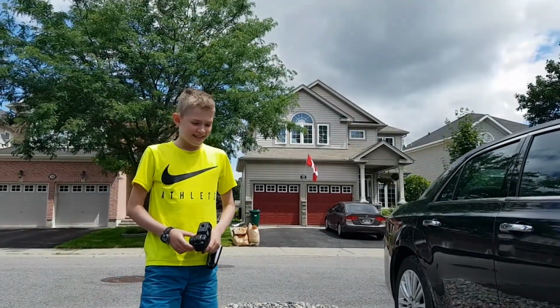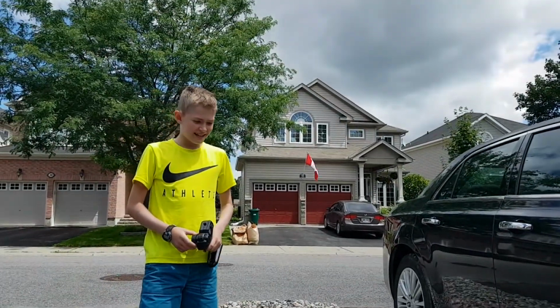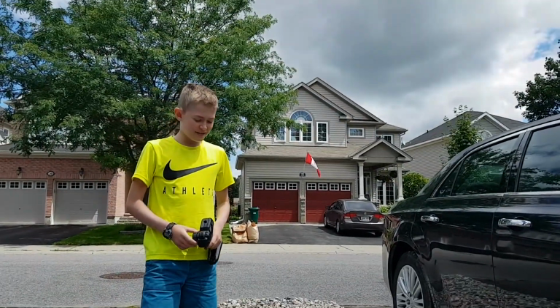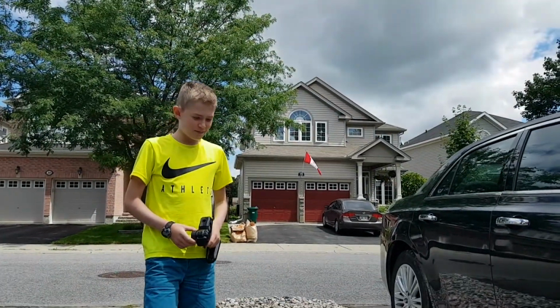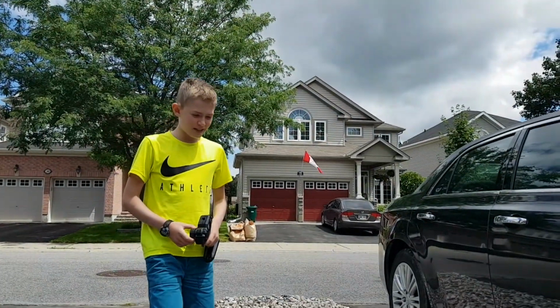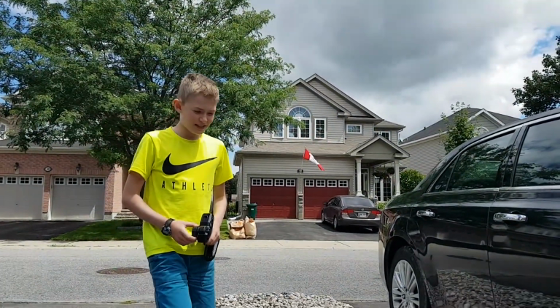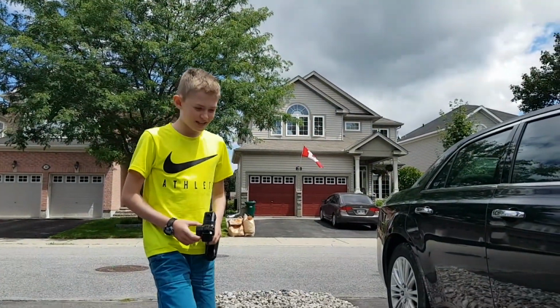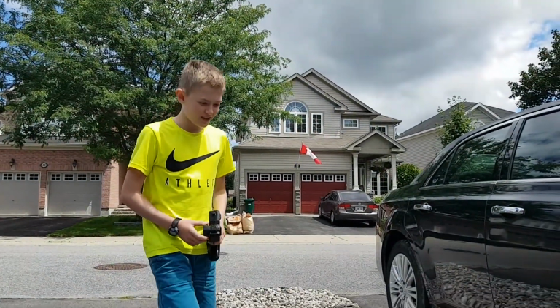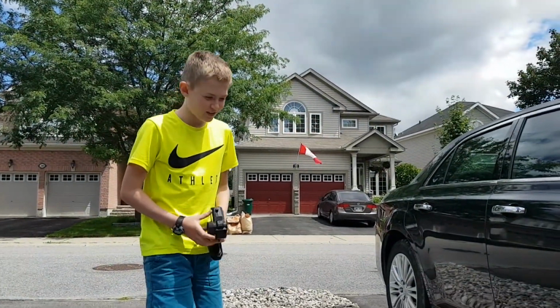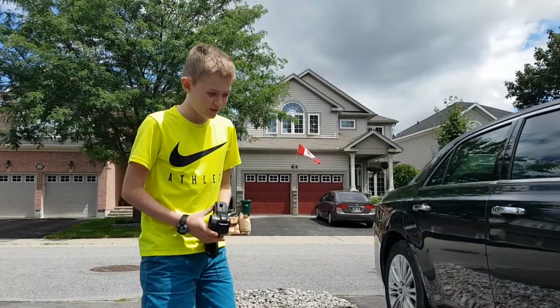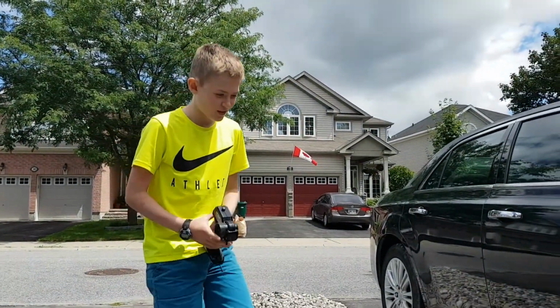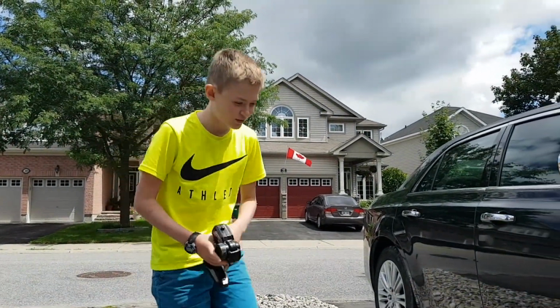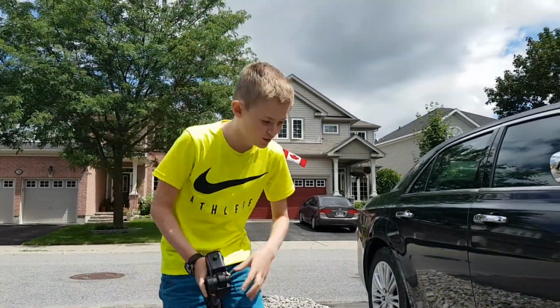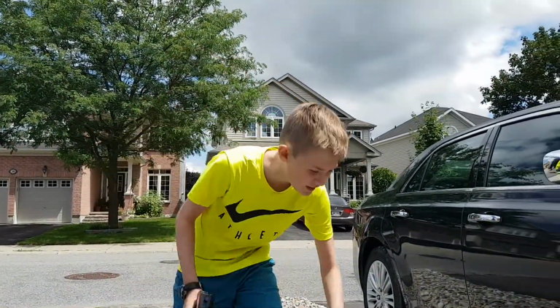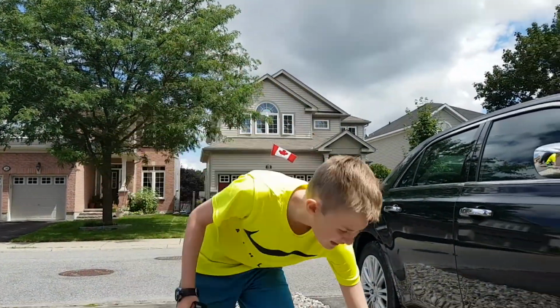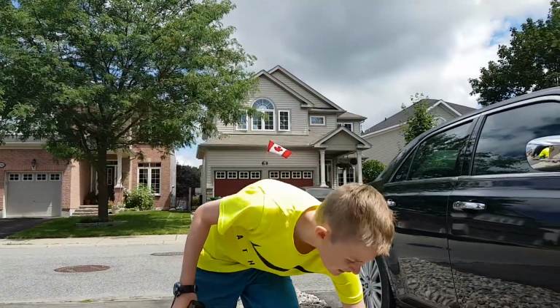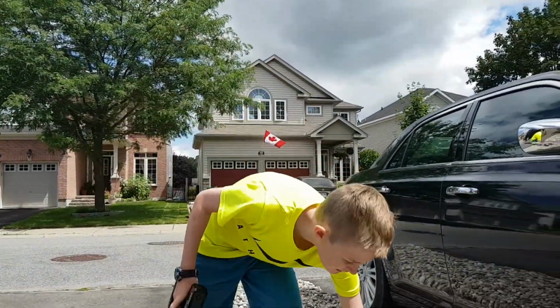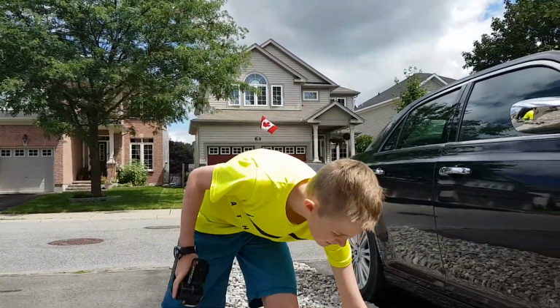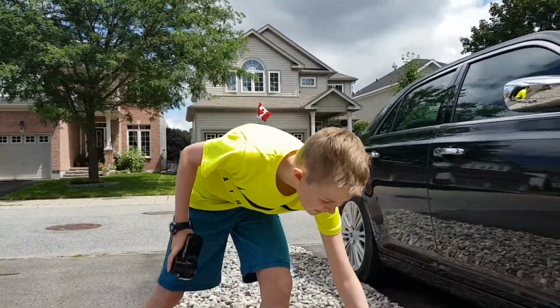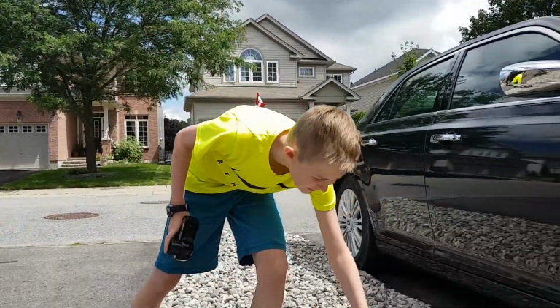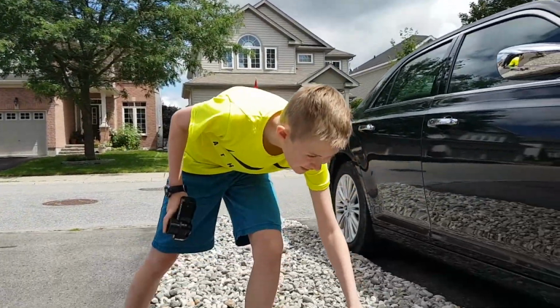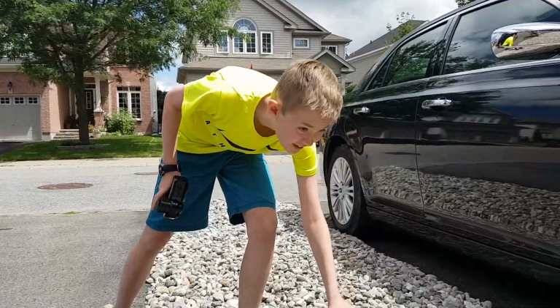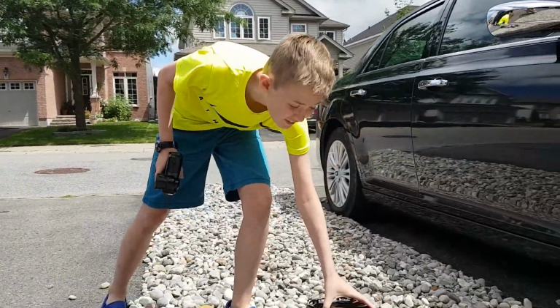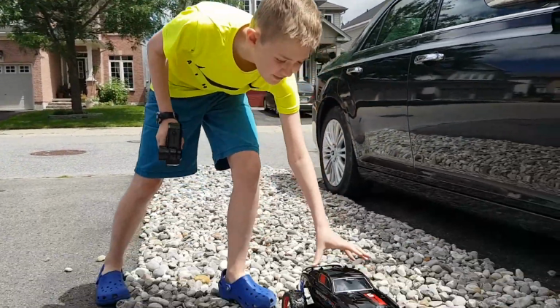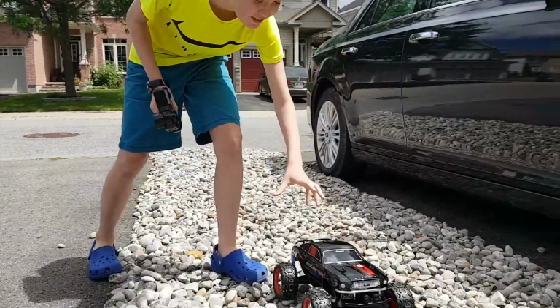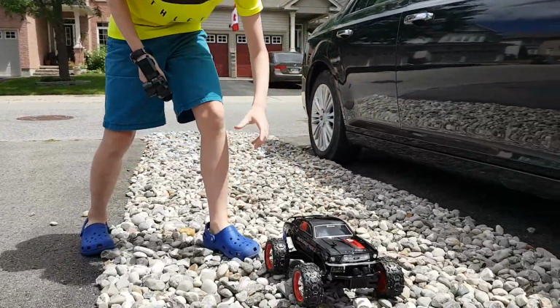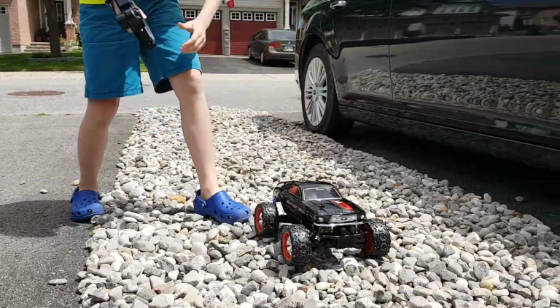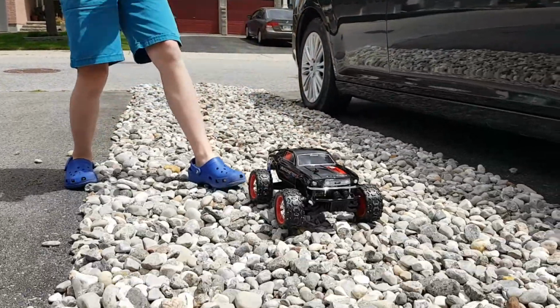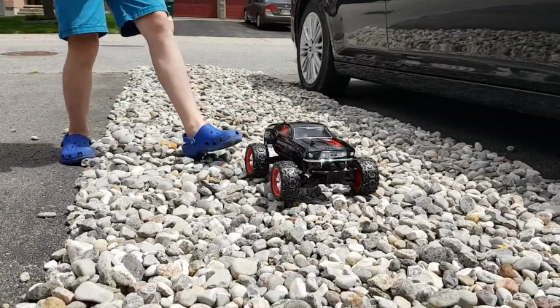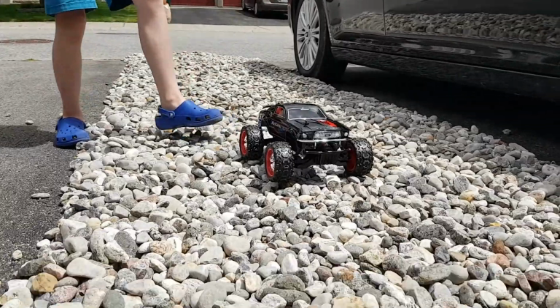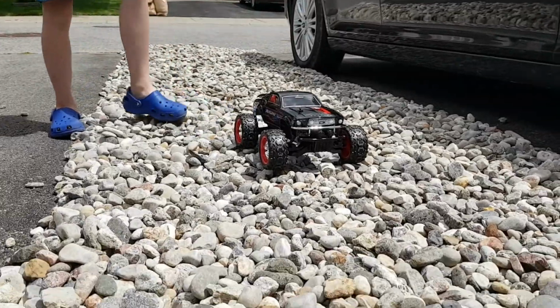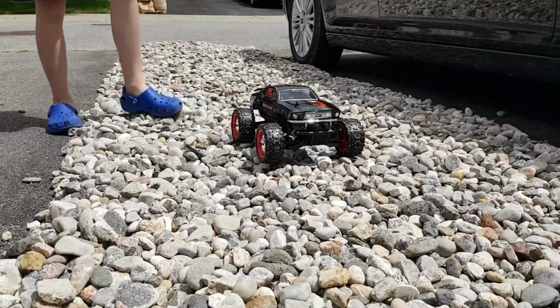It gets a bit stuck on the rough terrain. Let's try again.